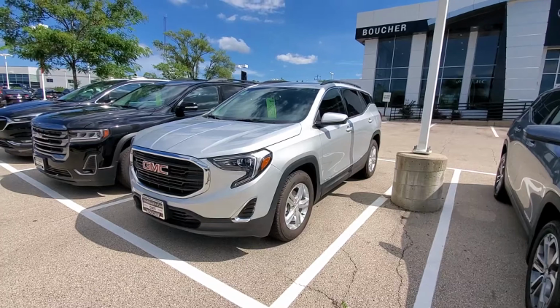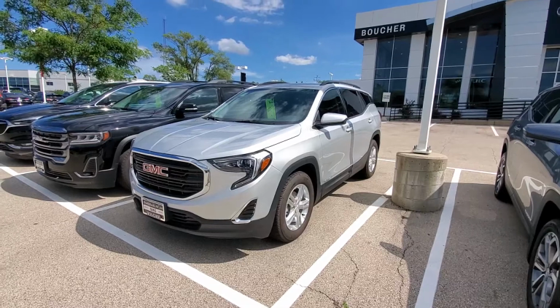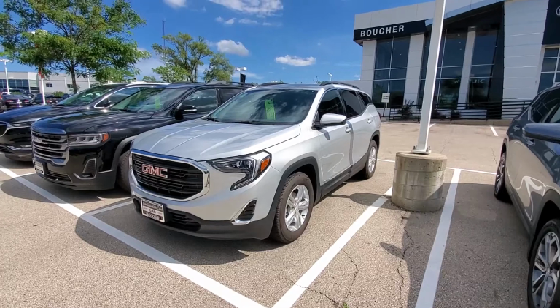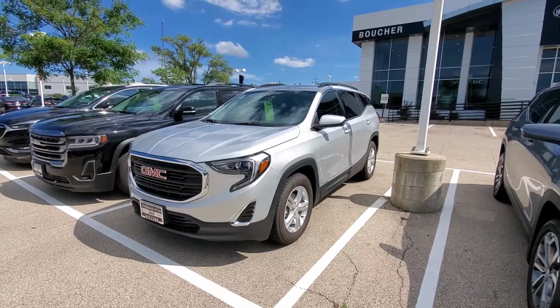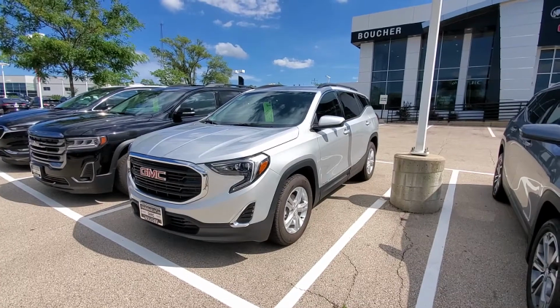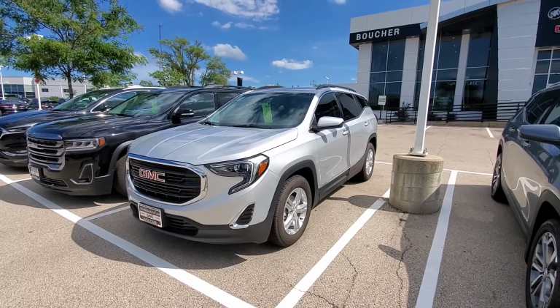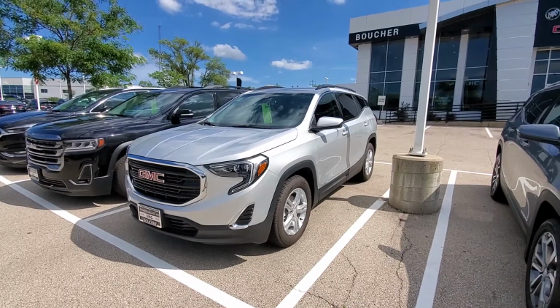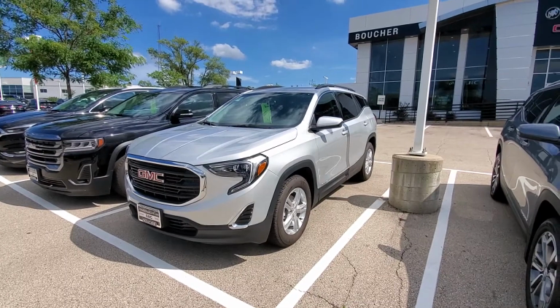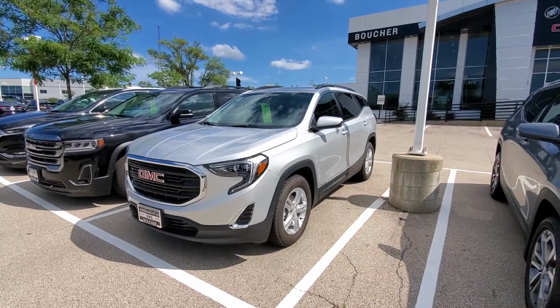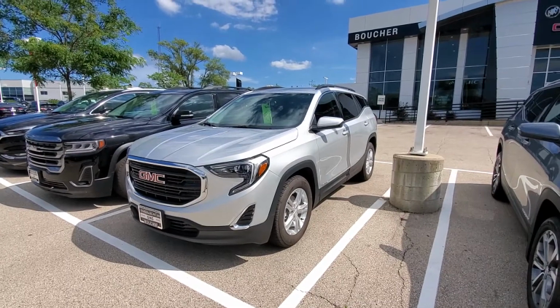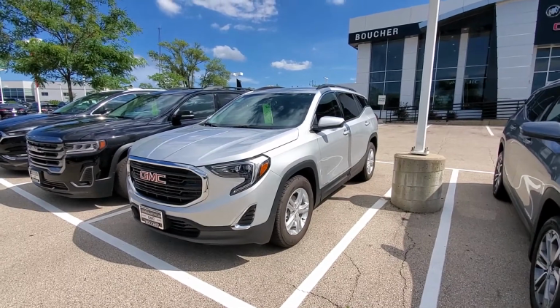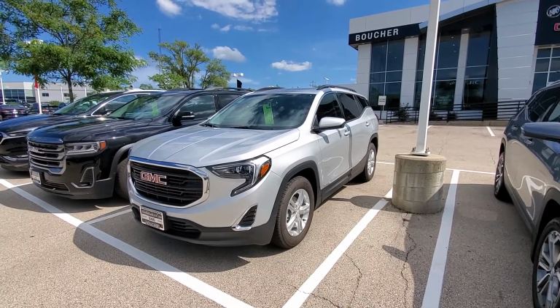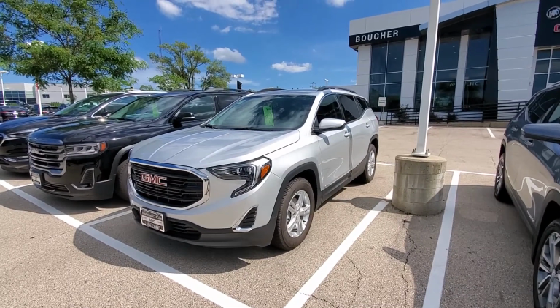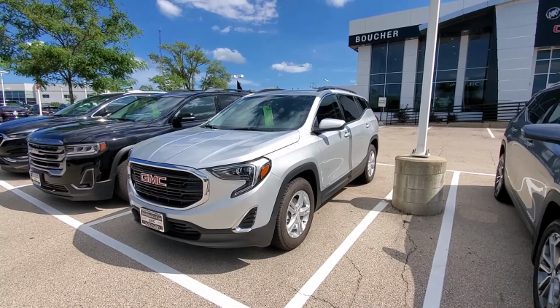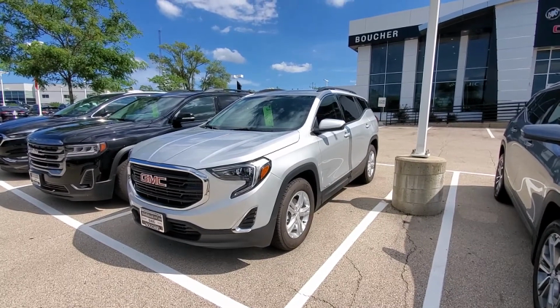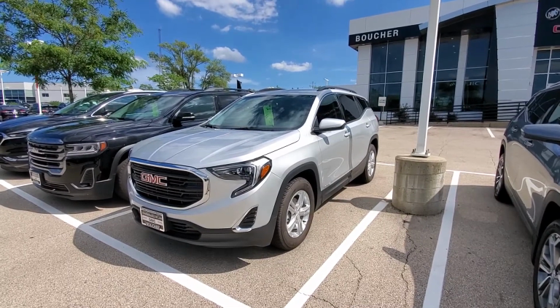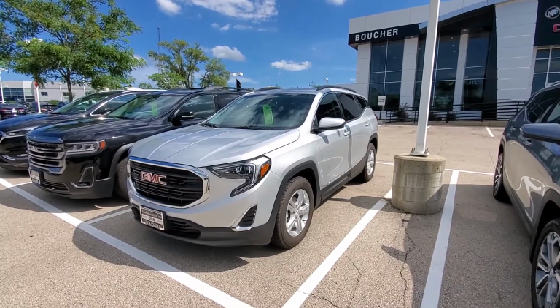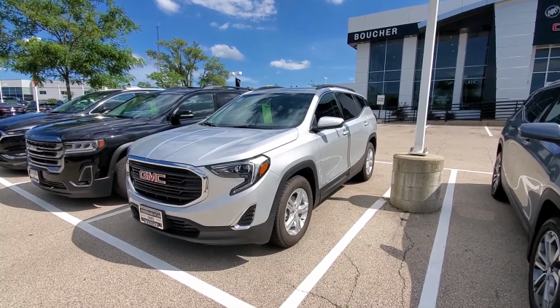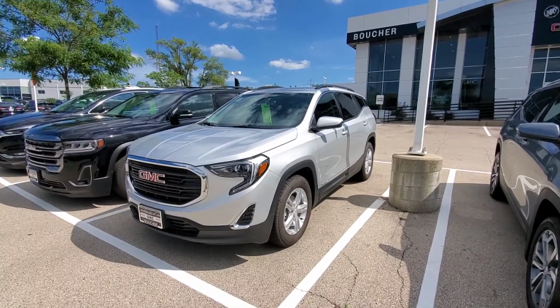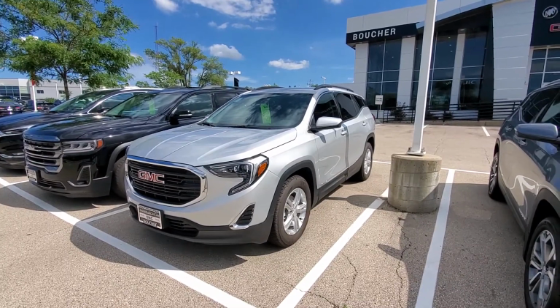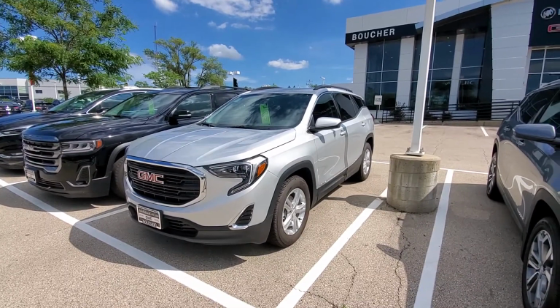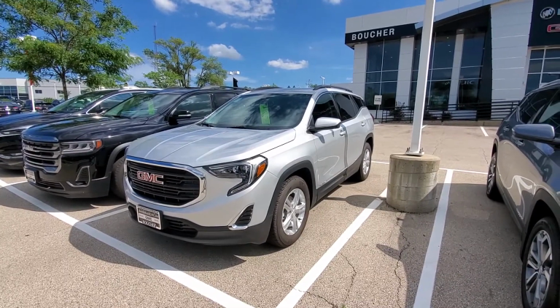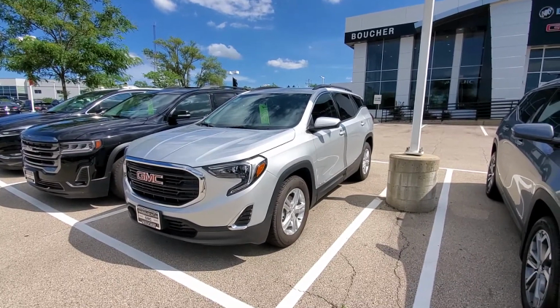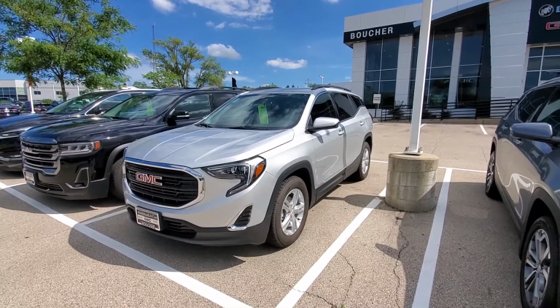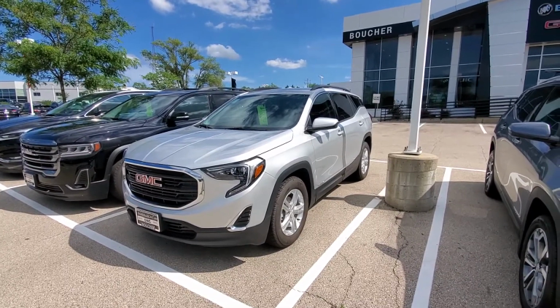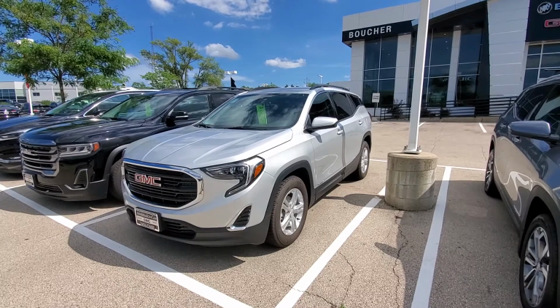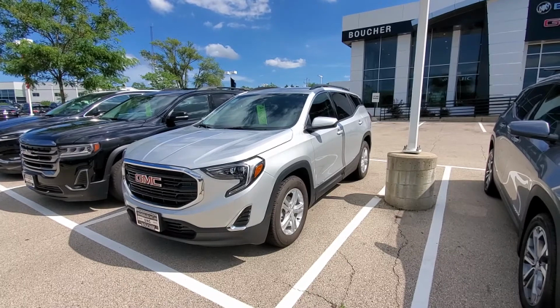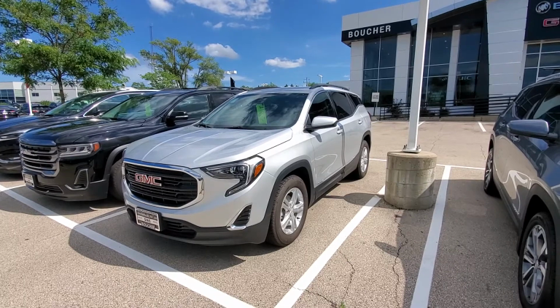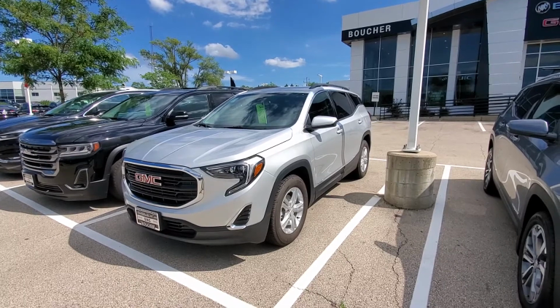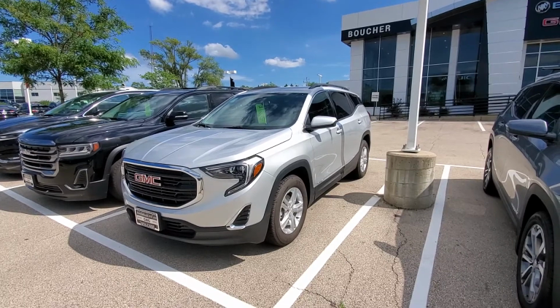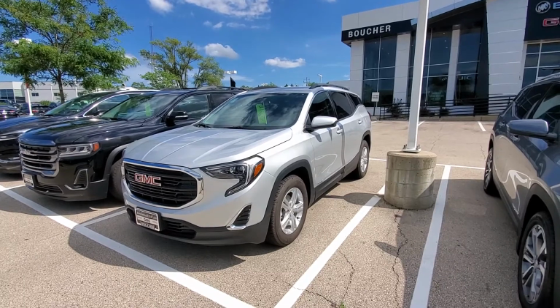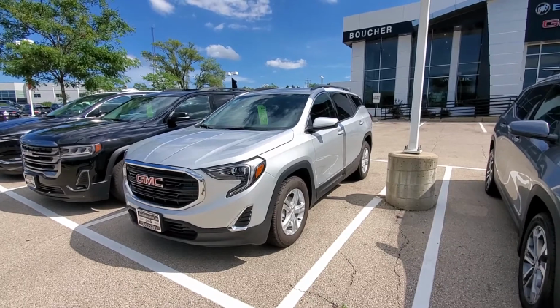How's it going, Jawan? This is Luke over at Boucher Buick GMC in Waukesha, Wisconsin.